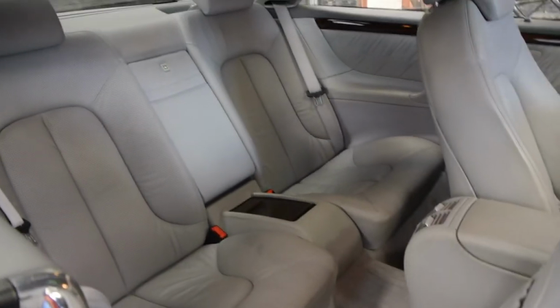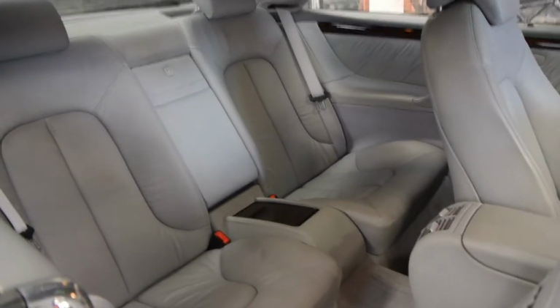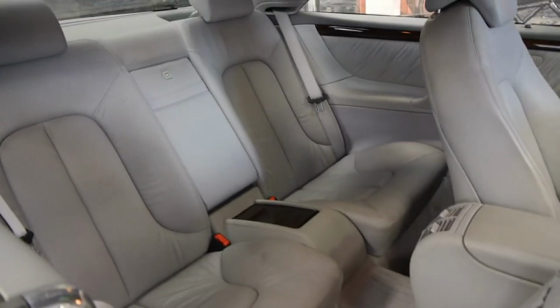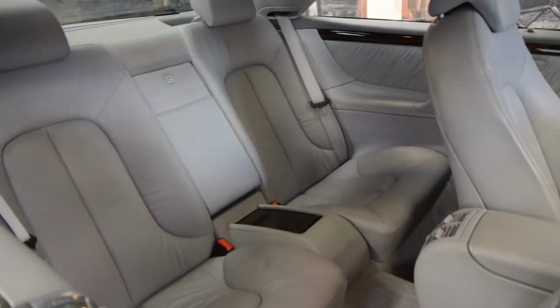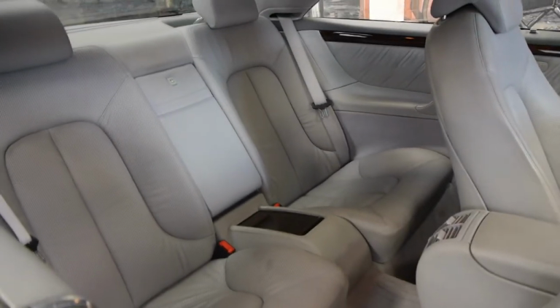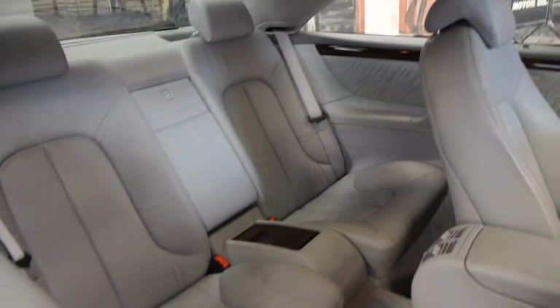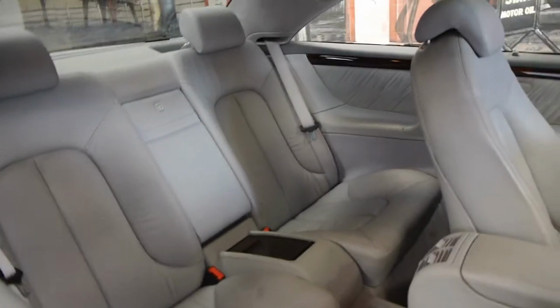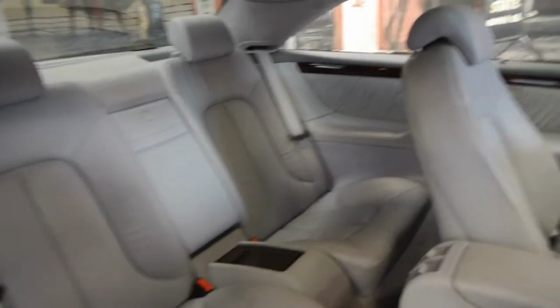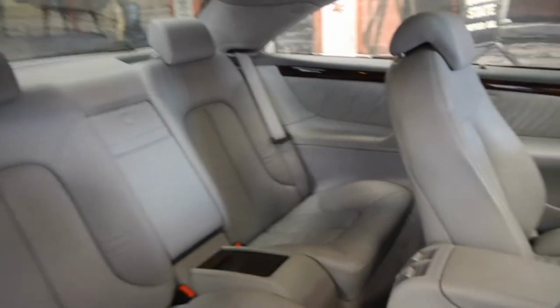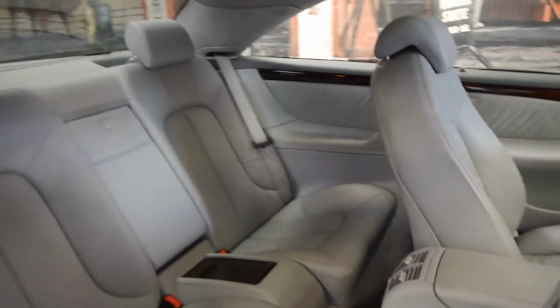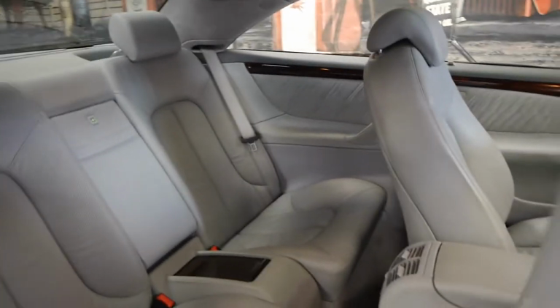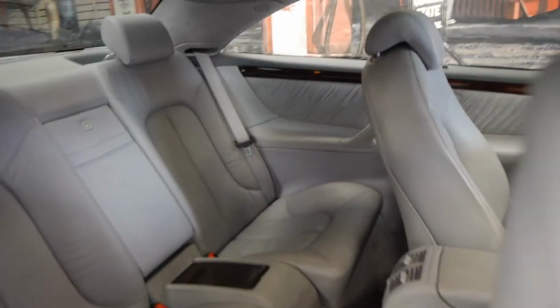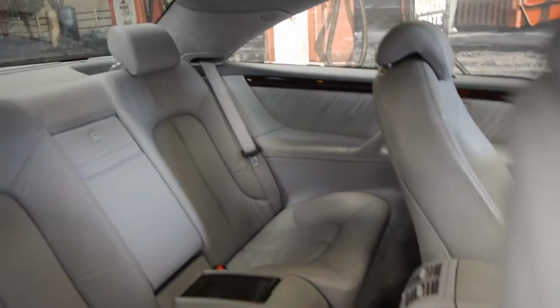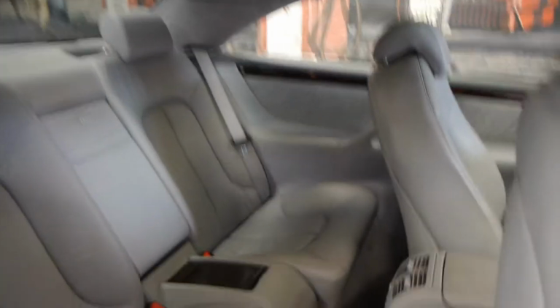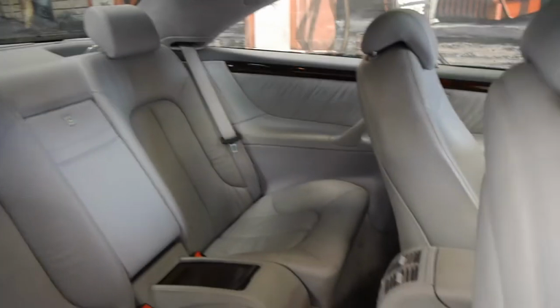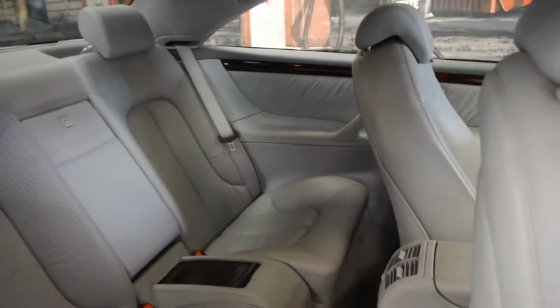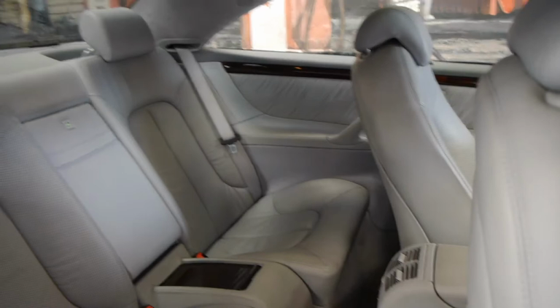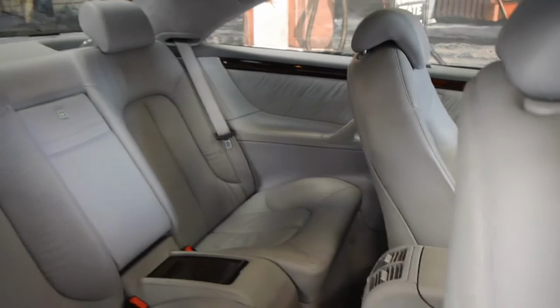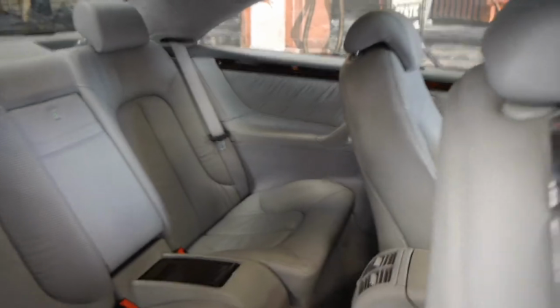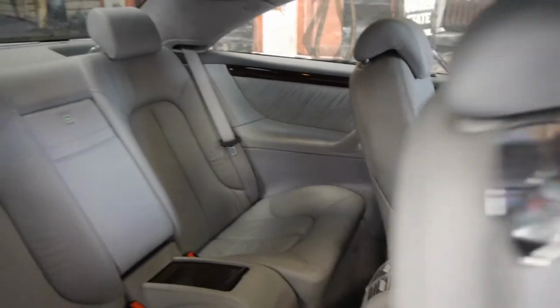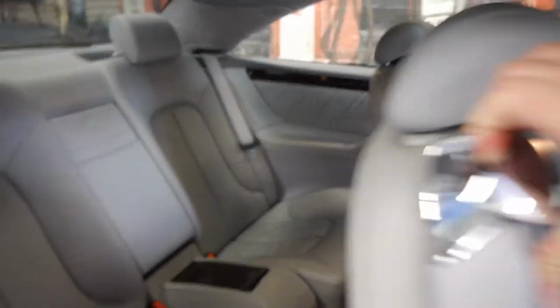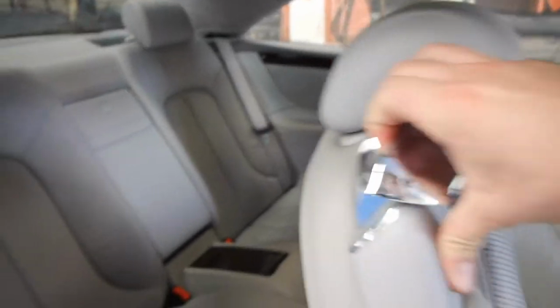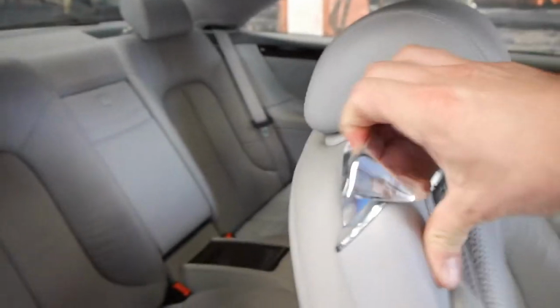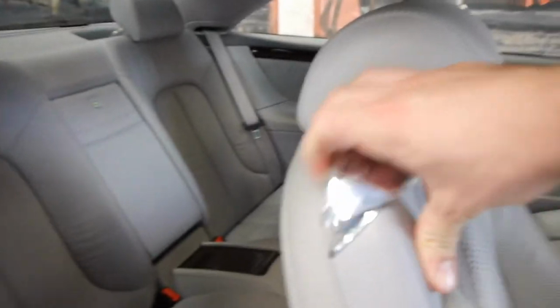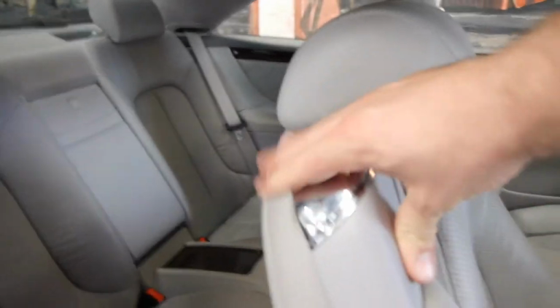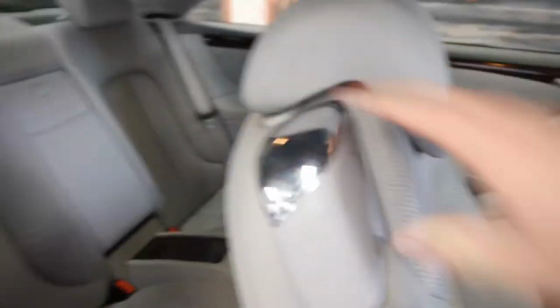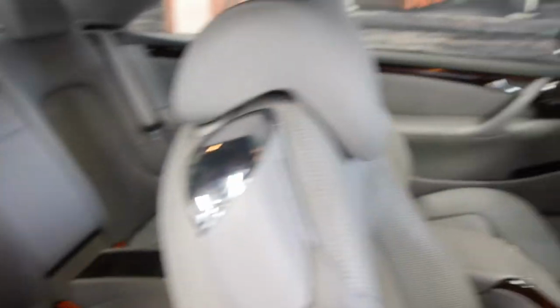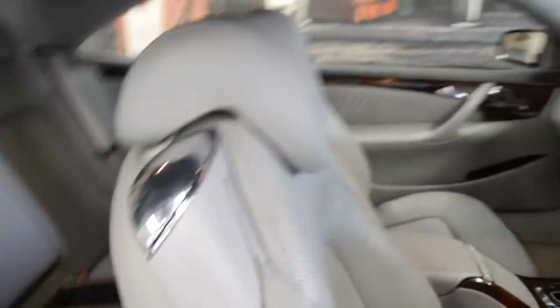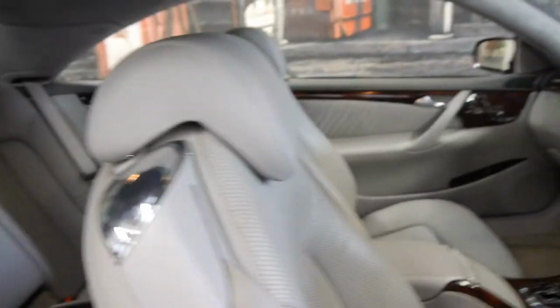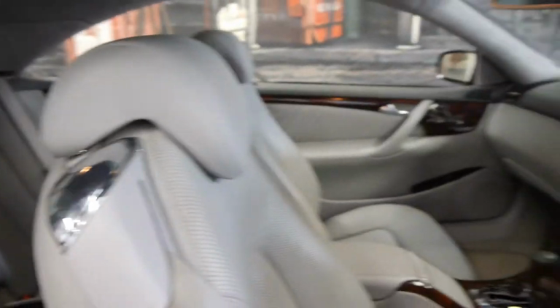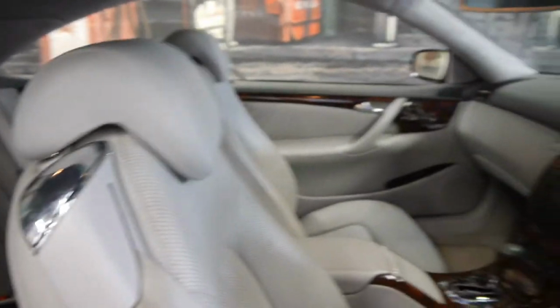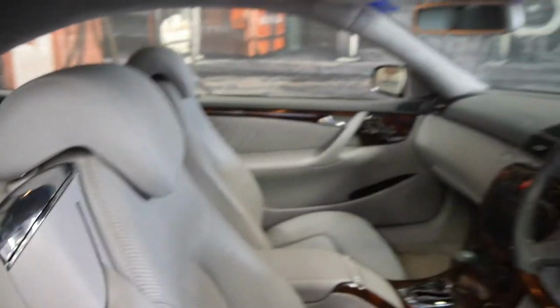All the electrics work perfectly. The gearbox is silky smooth.